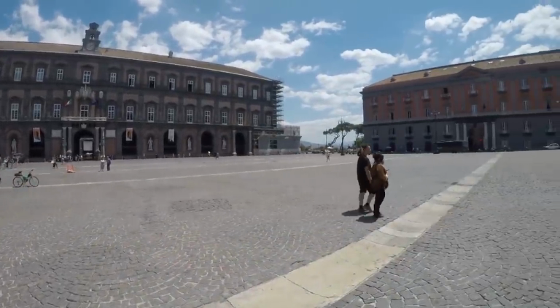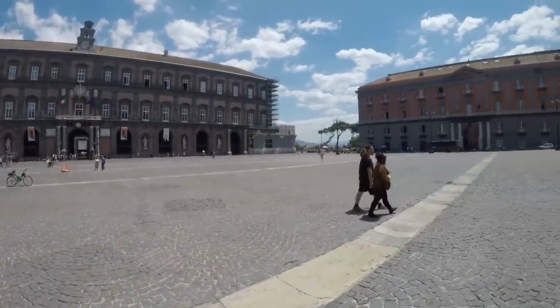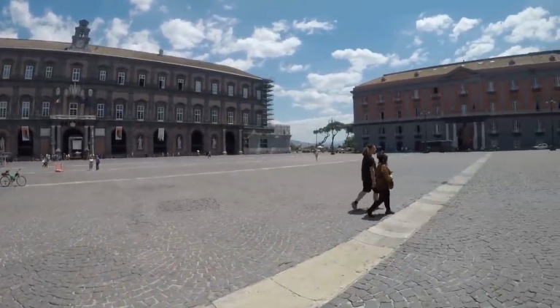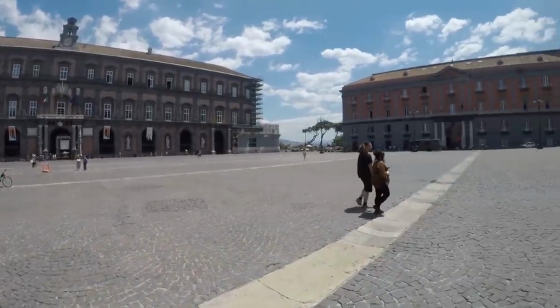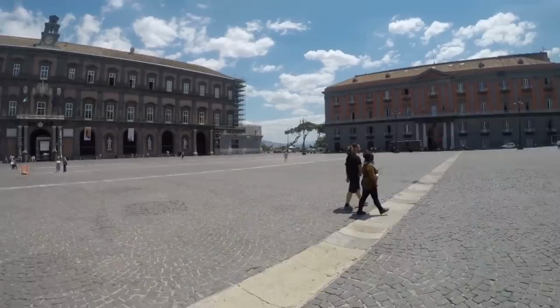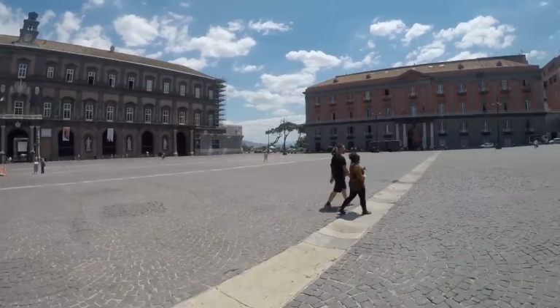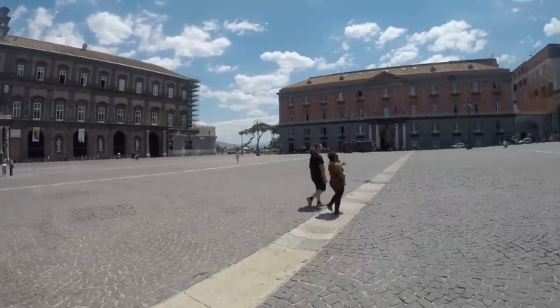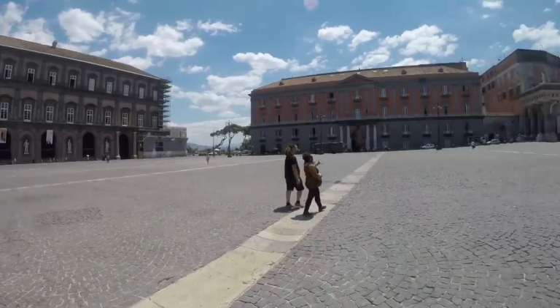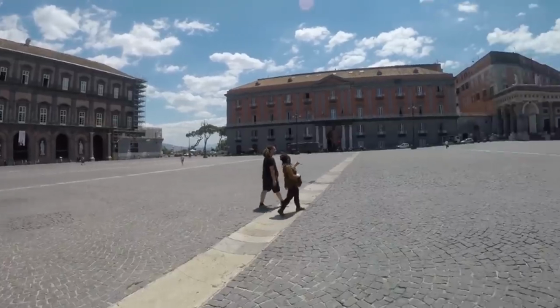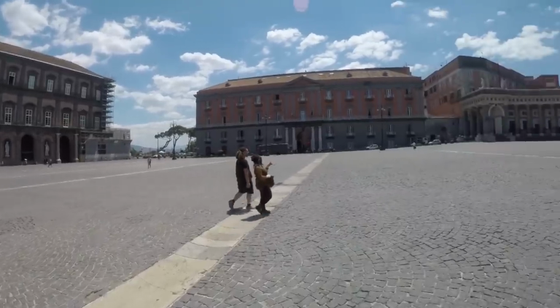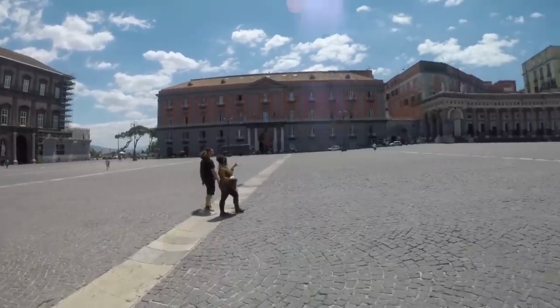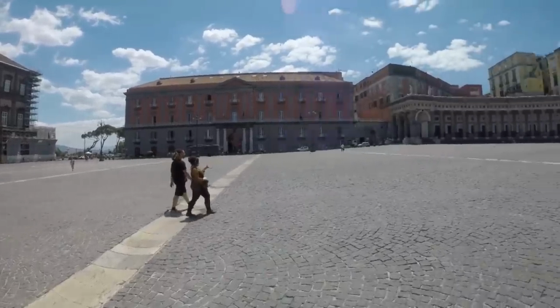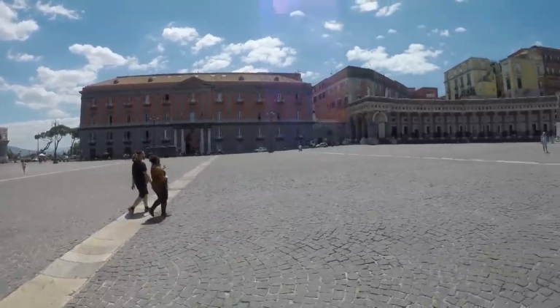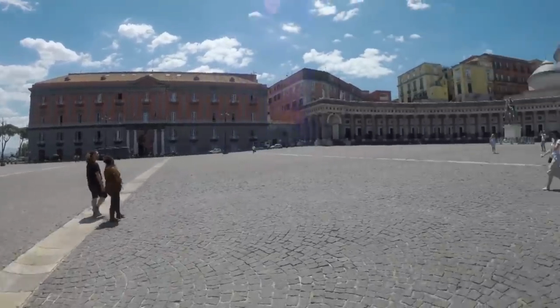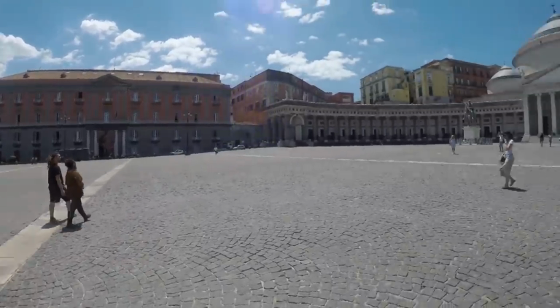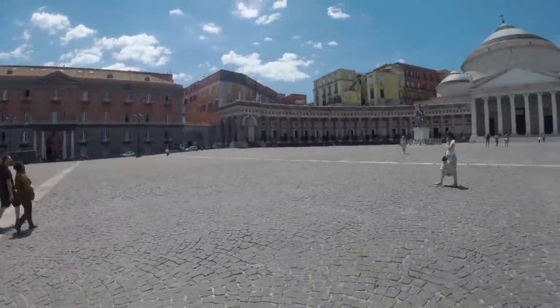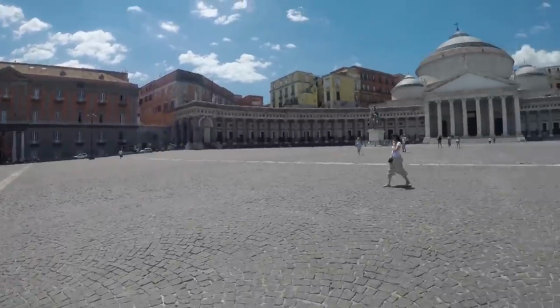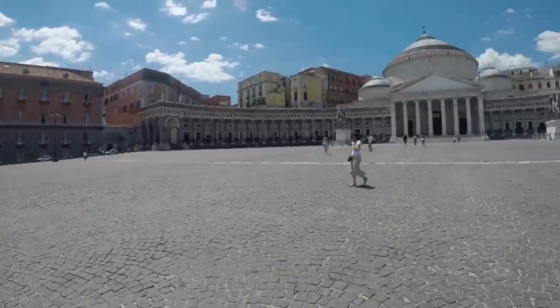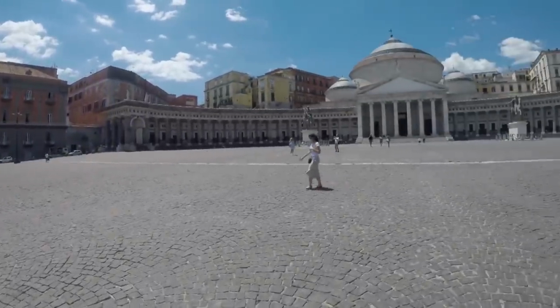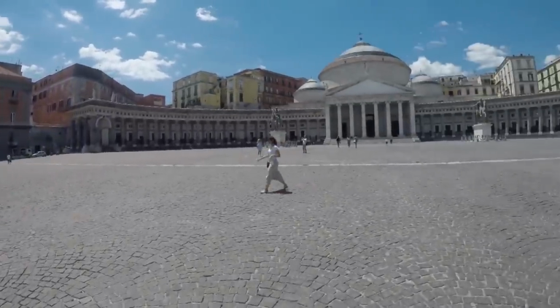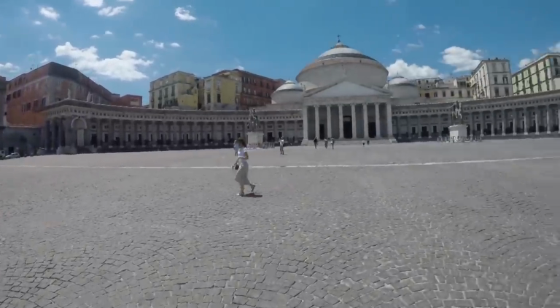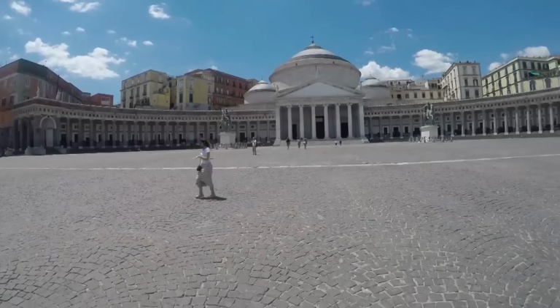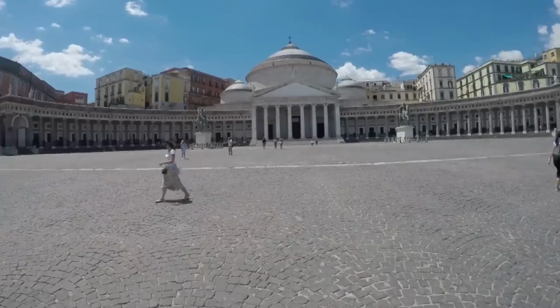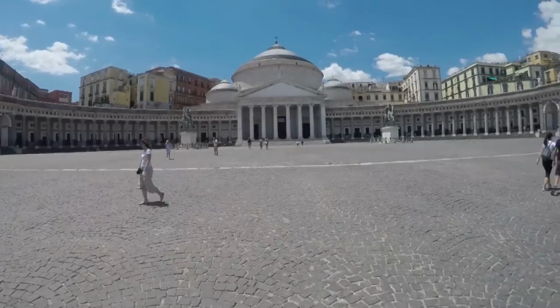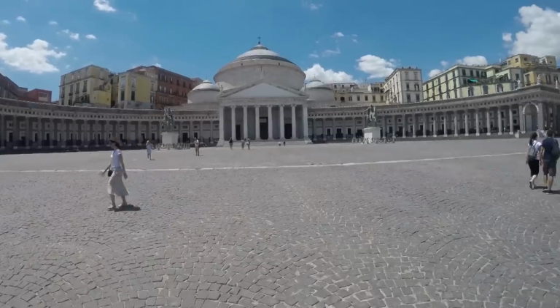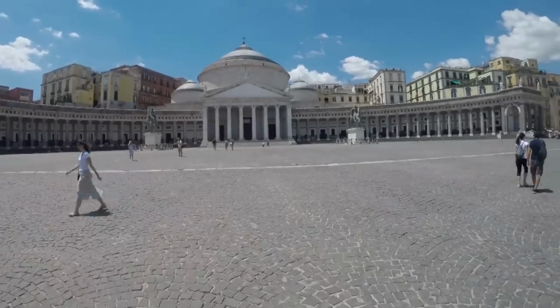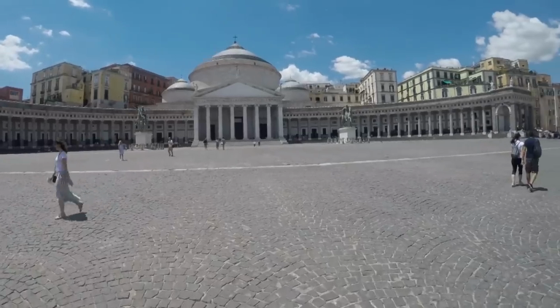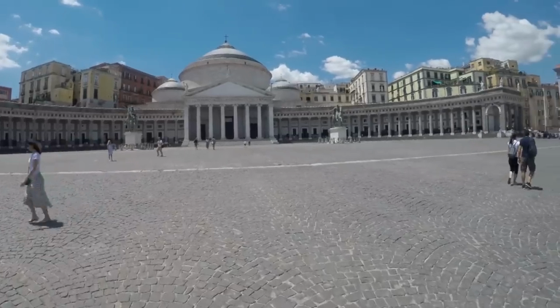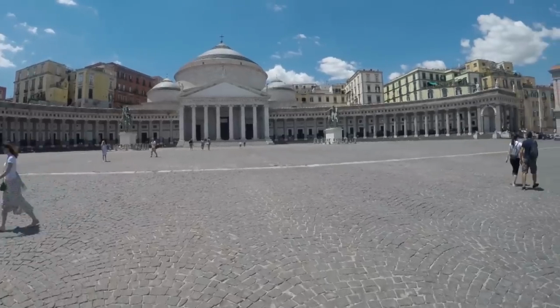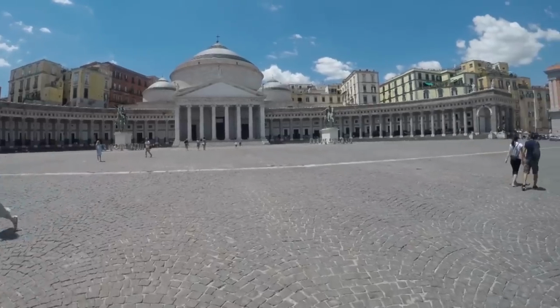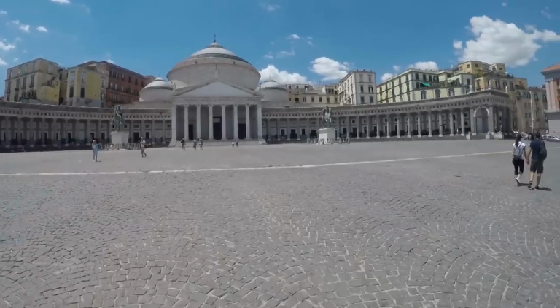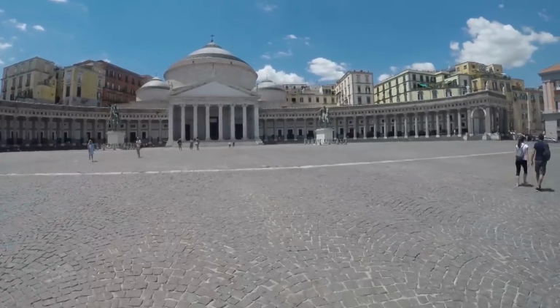For continental grandeur, it's hard to beat Piazza del Plebiscito — whichever way you look, the view is worth admiring.